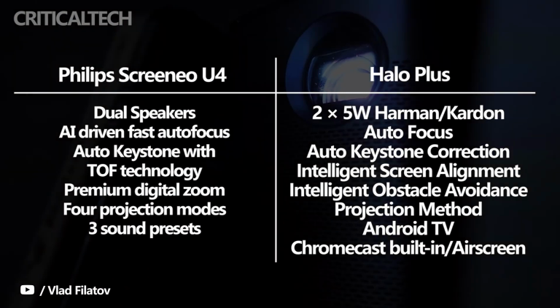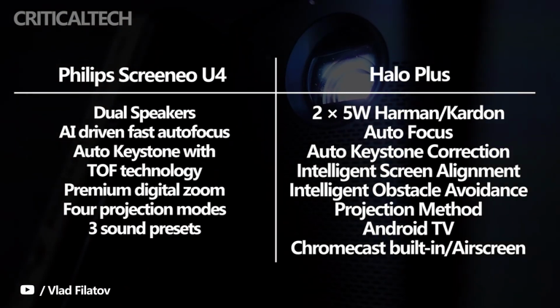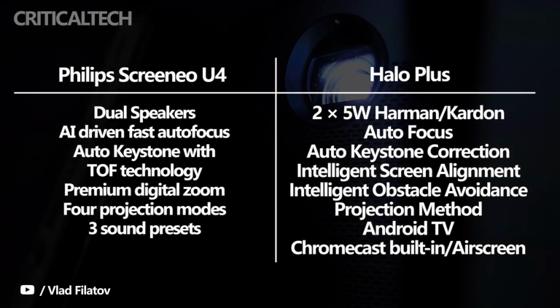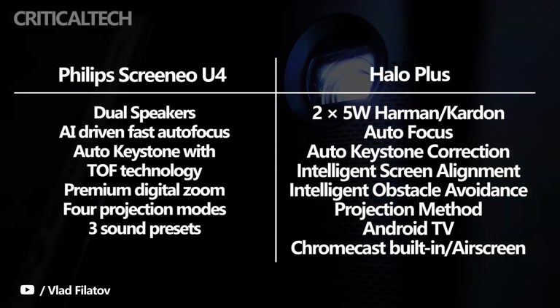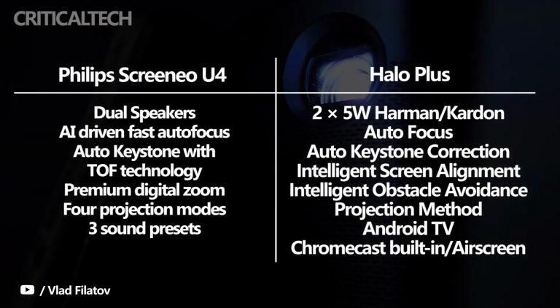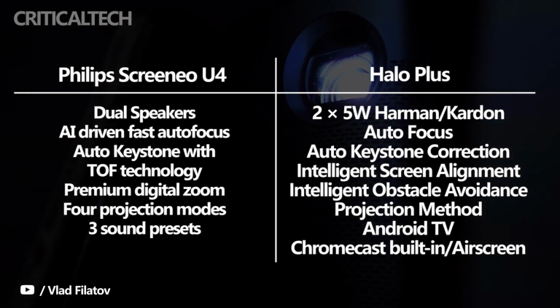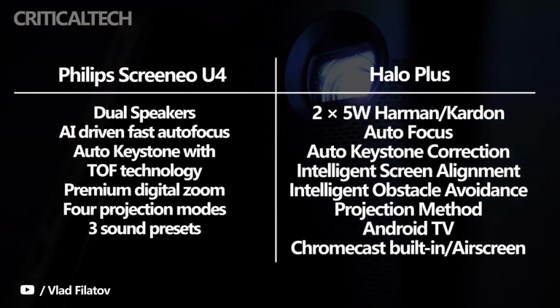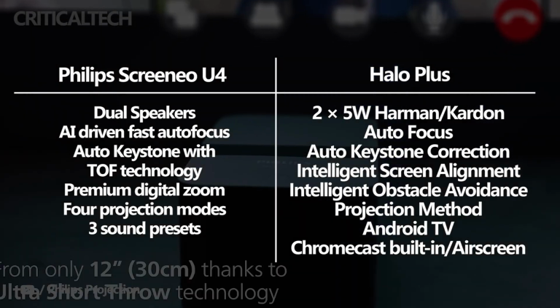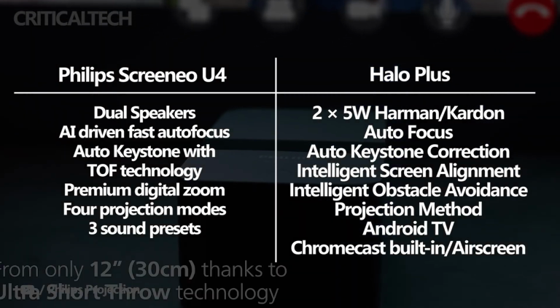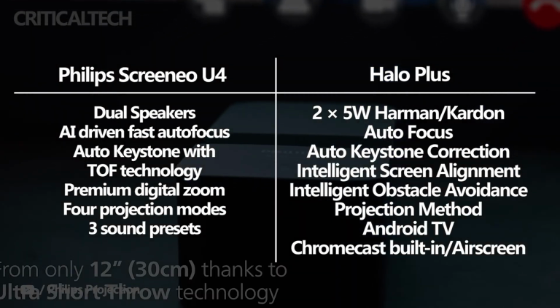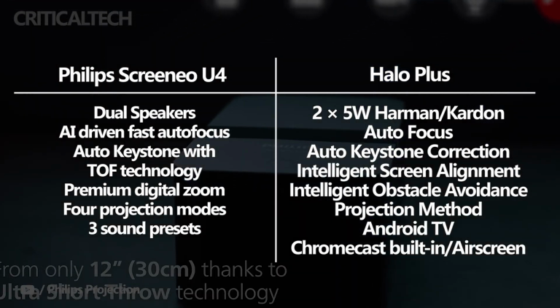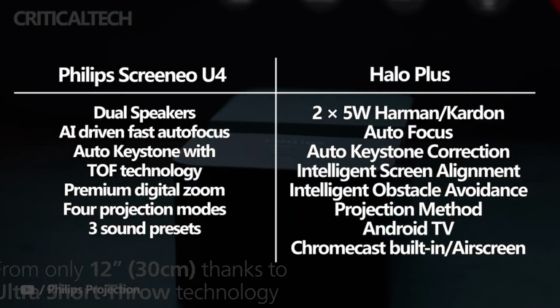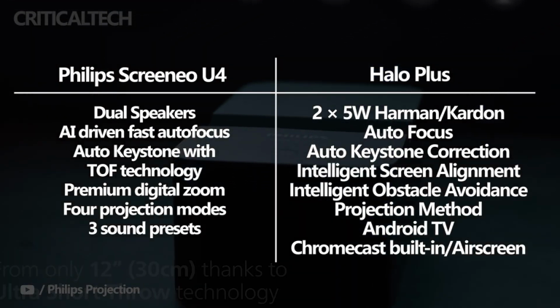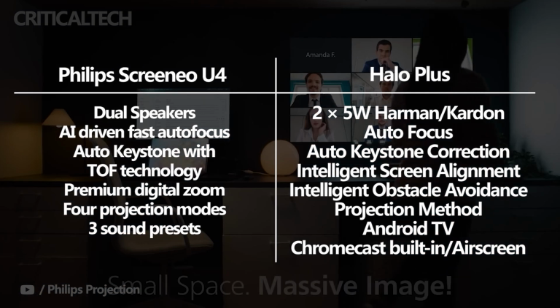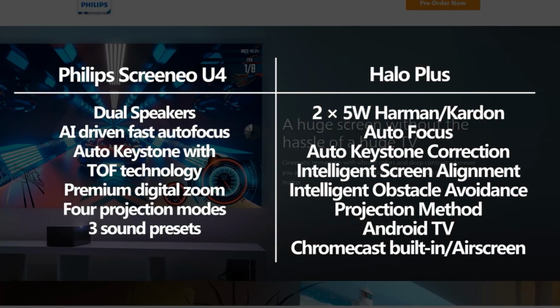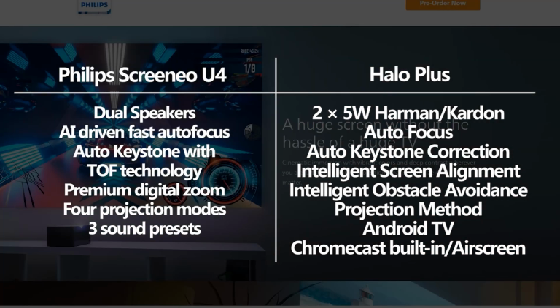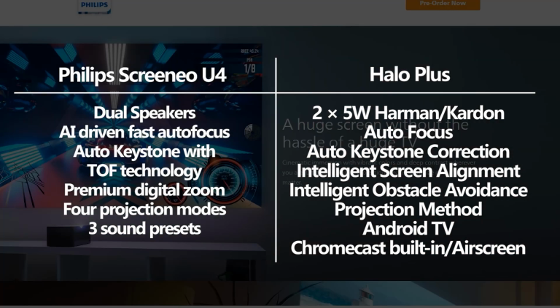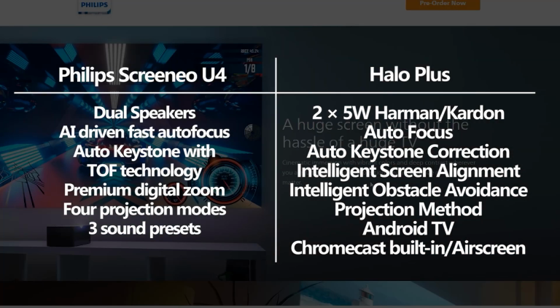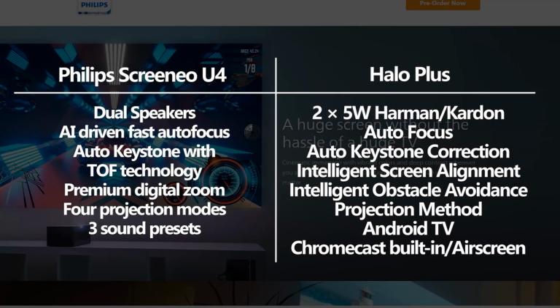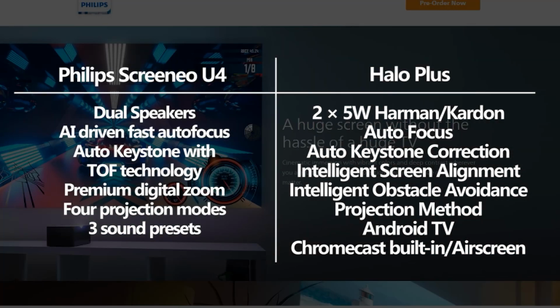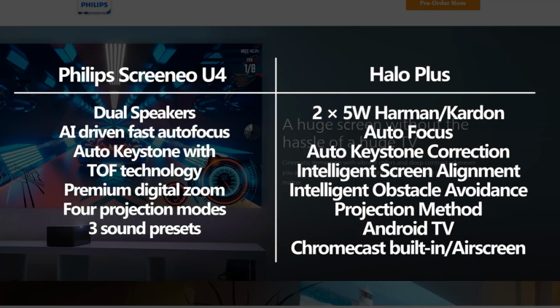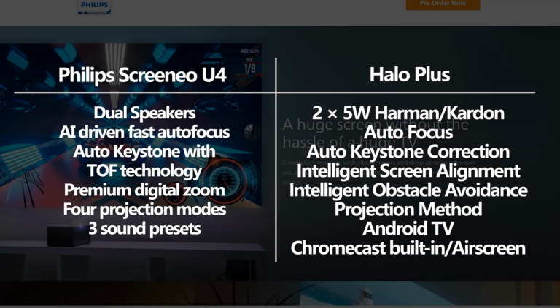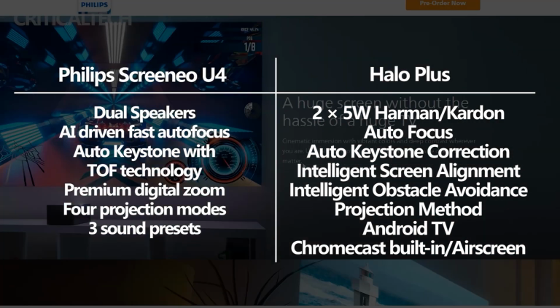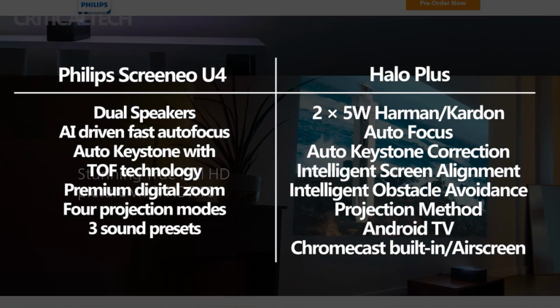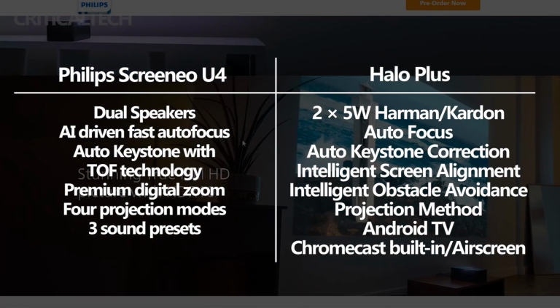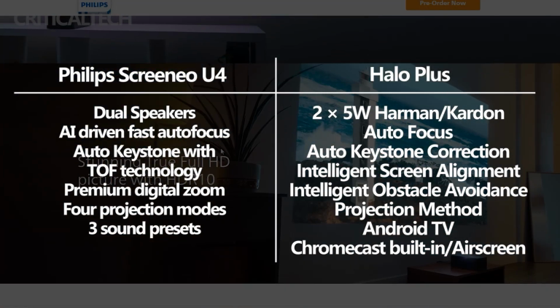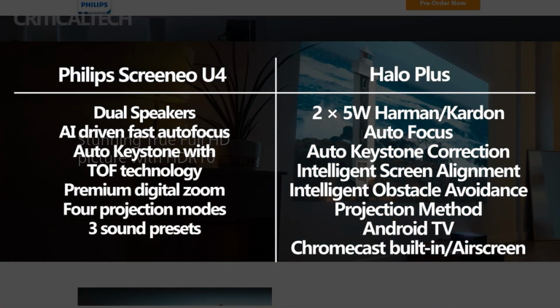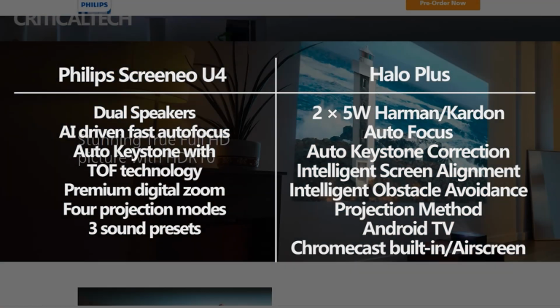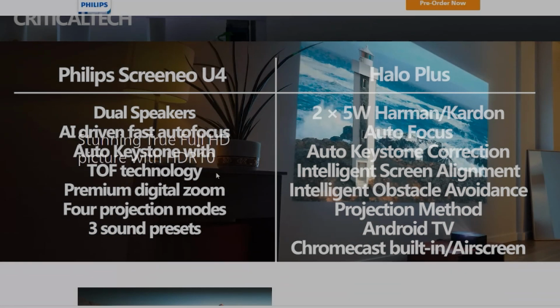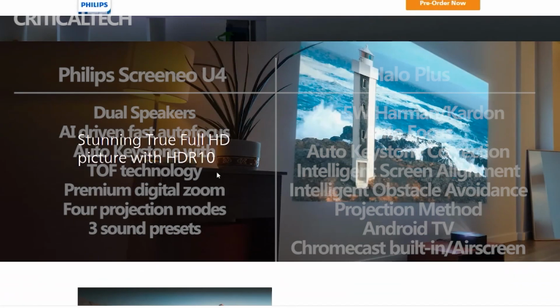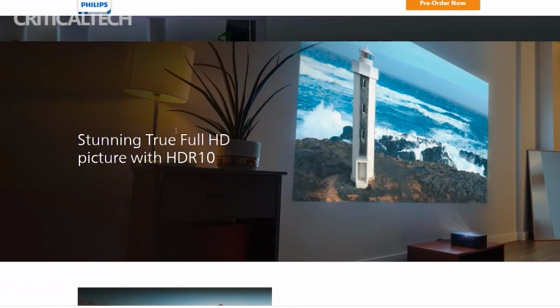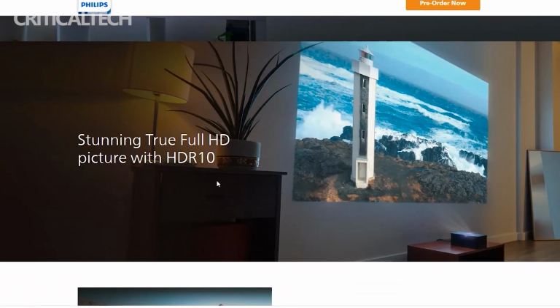The Philips Cranio U4 is an ultra short throw projector. That being said, the Halo Plus is famous for its built-in battery, so with that projector you can be mobile.